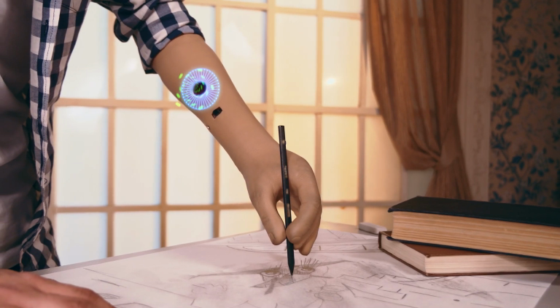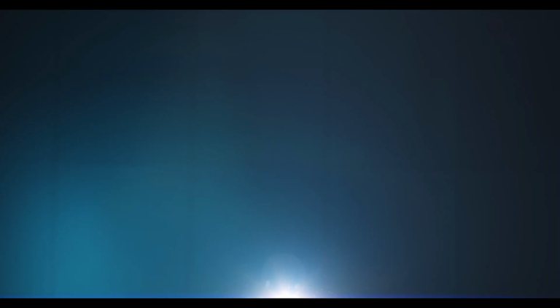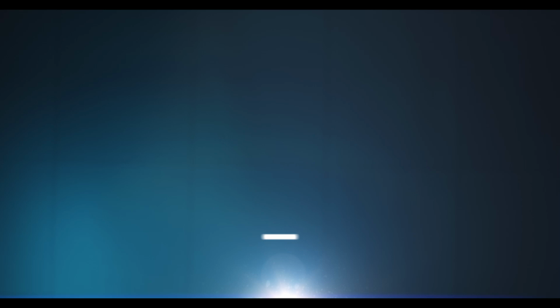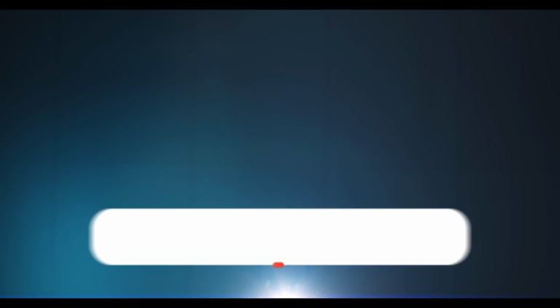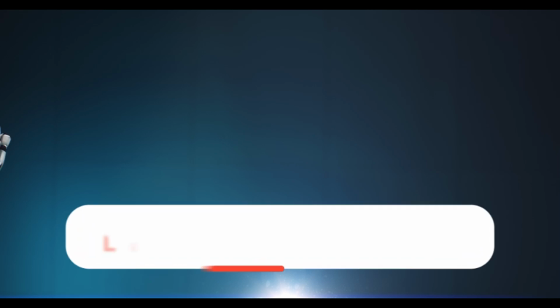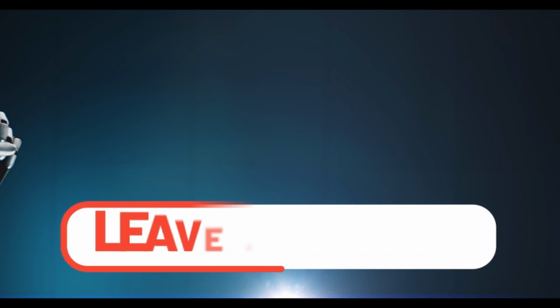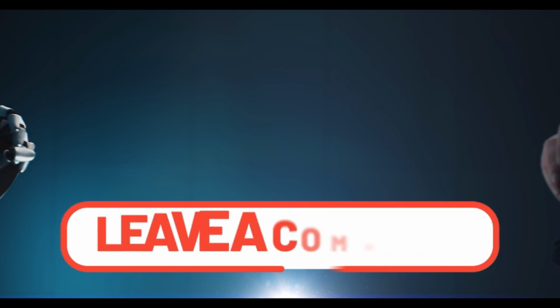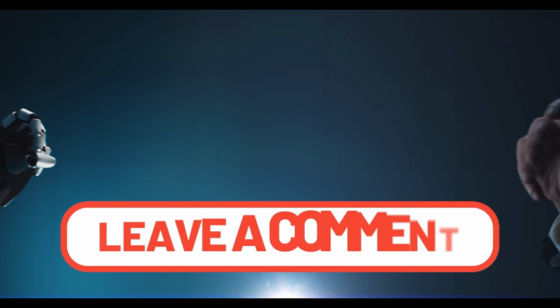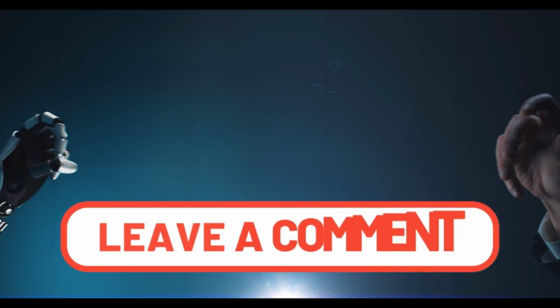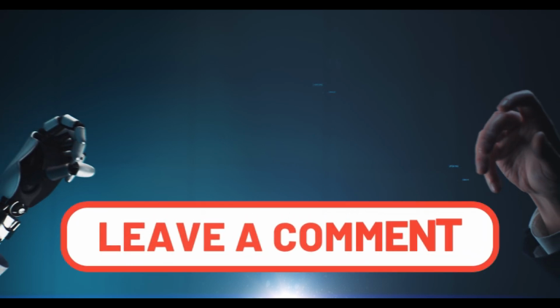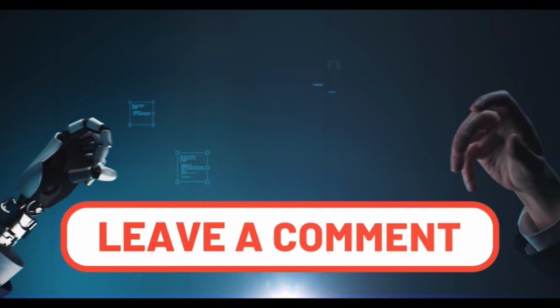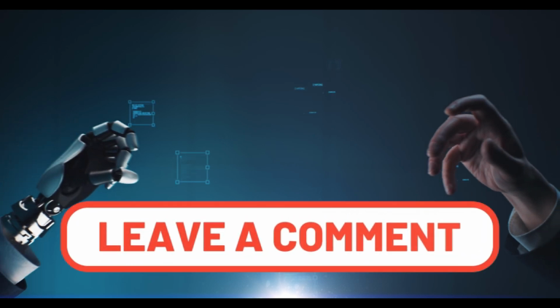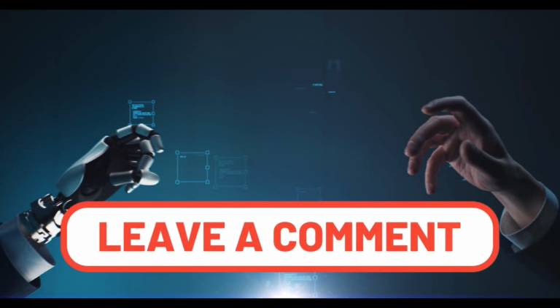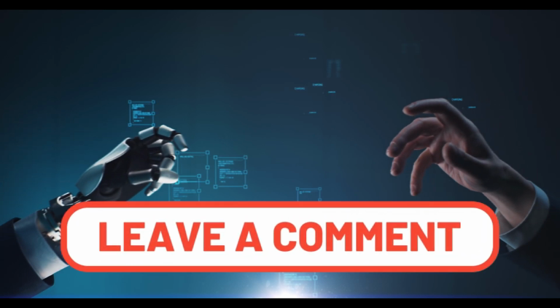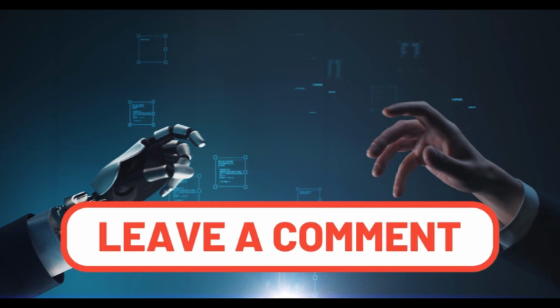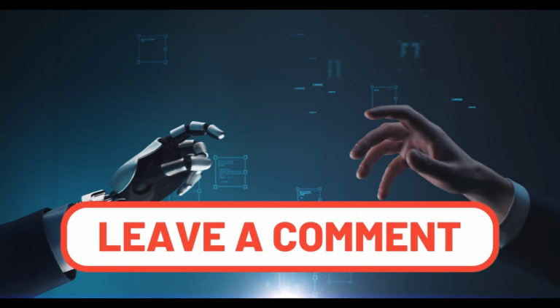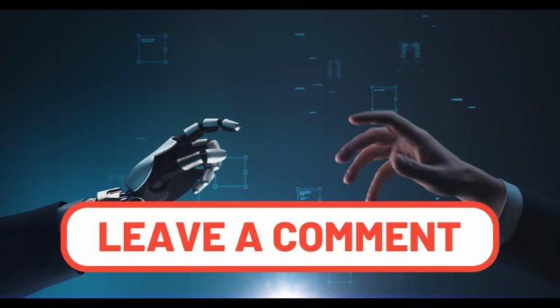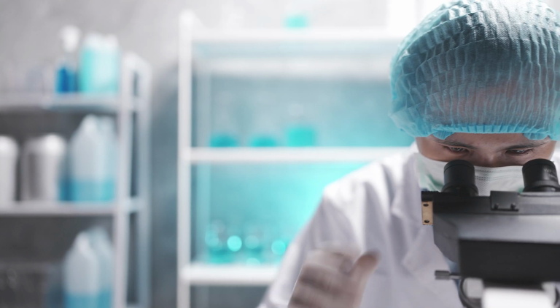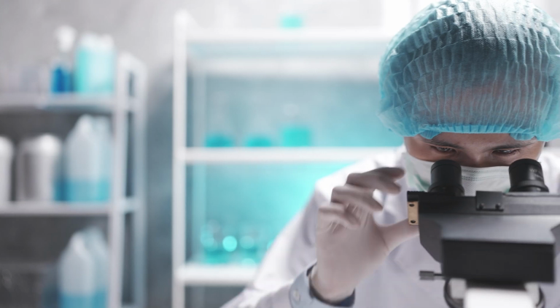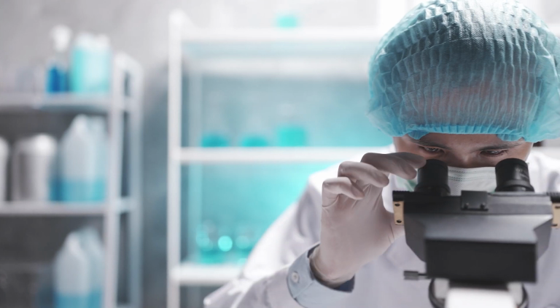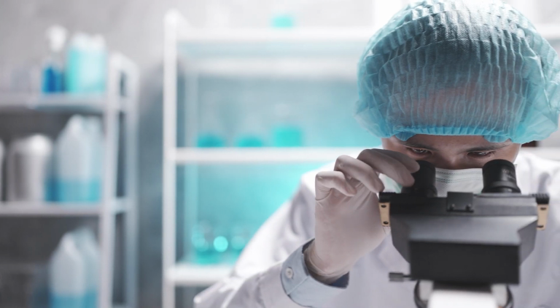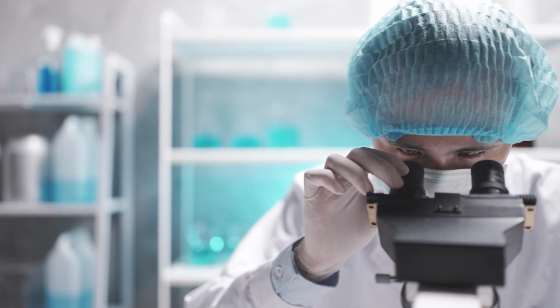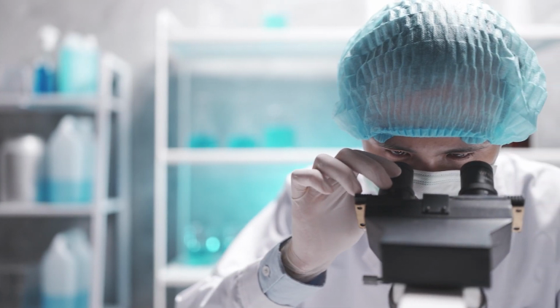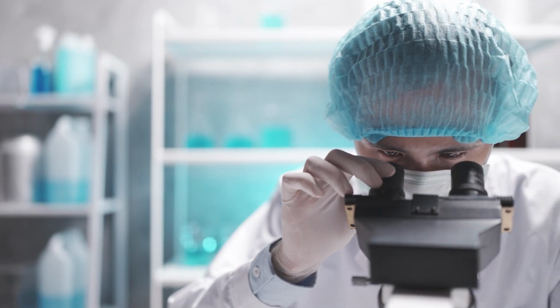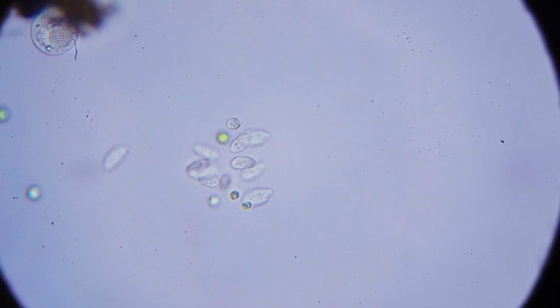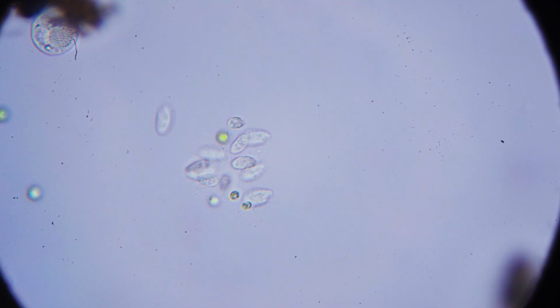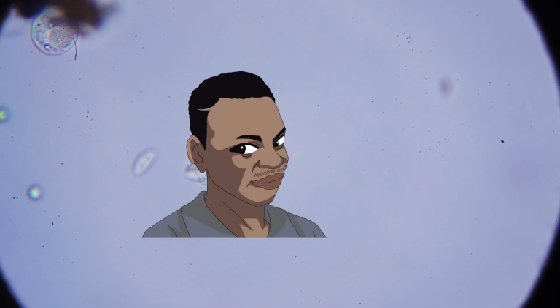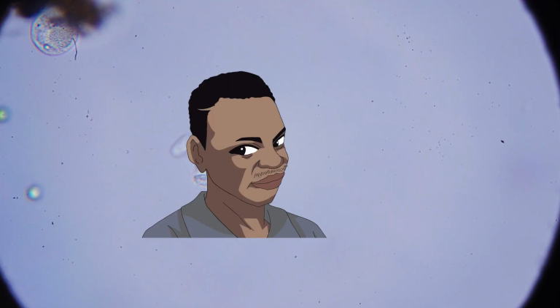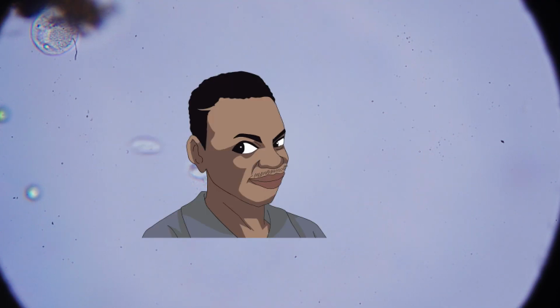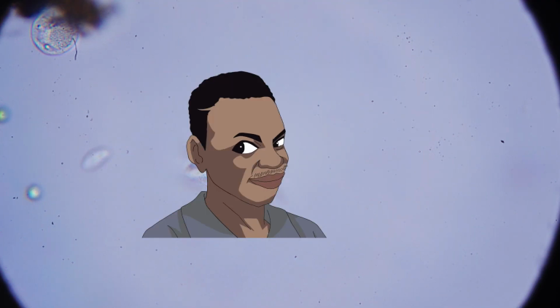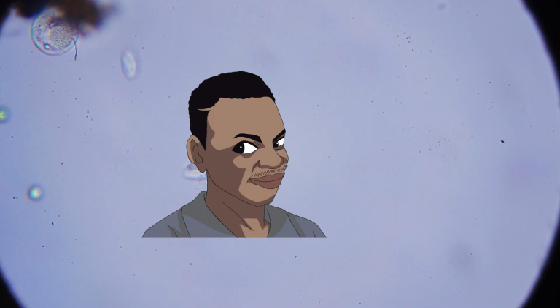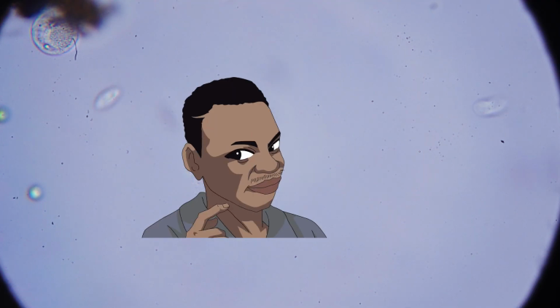Do you believe it? Let me know in the comments below. And stick around — there's a meme at the end that might just make your day.